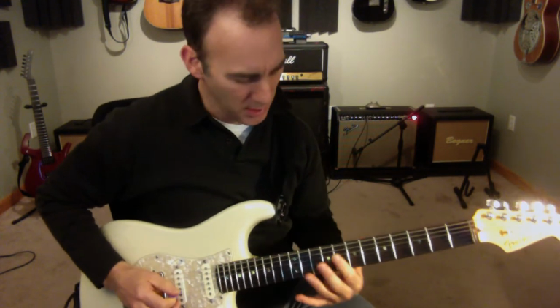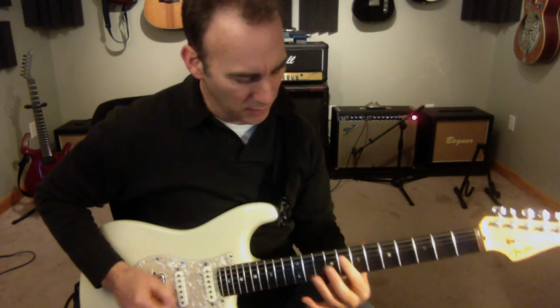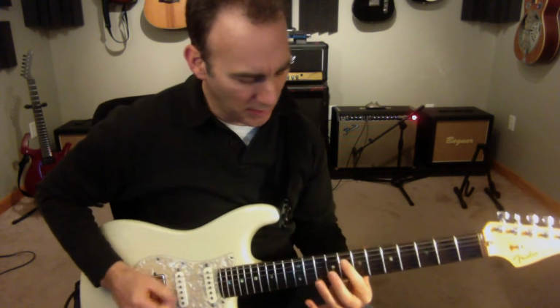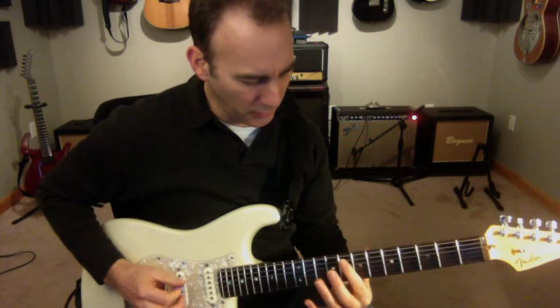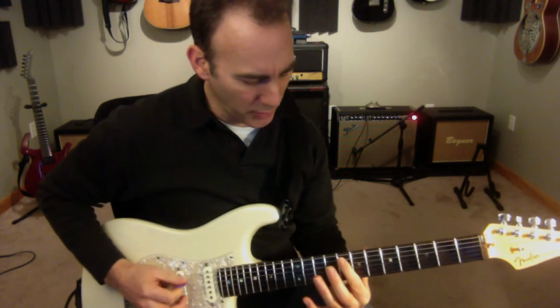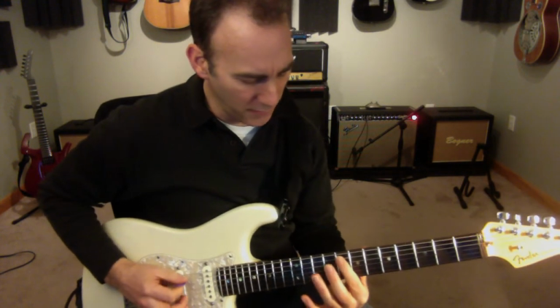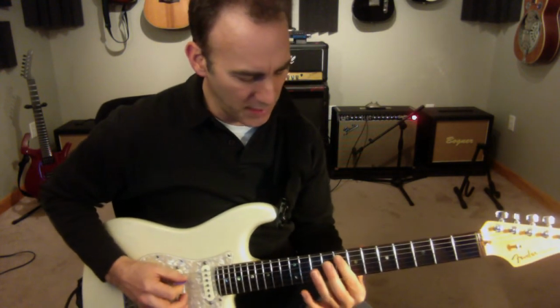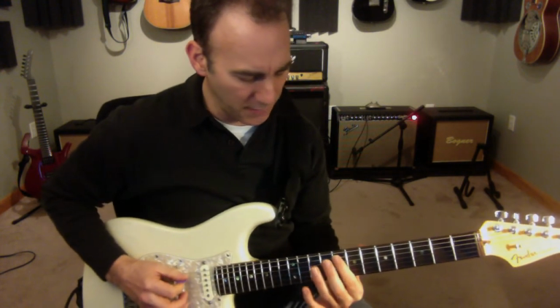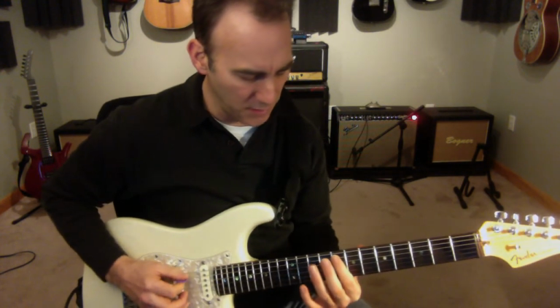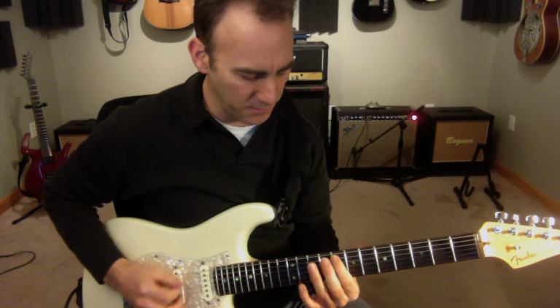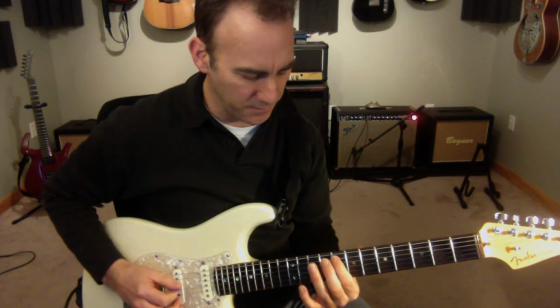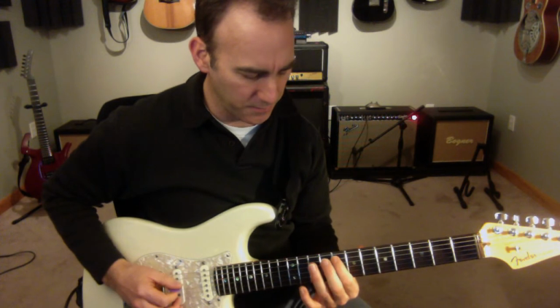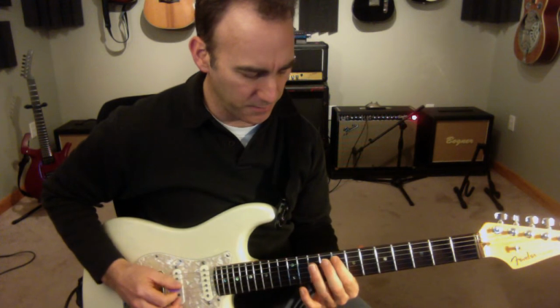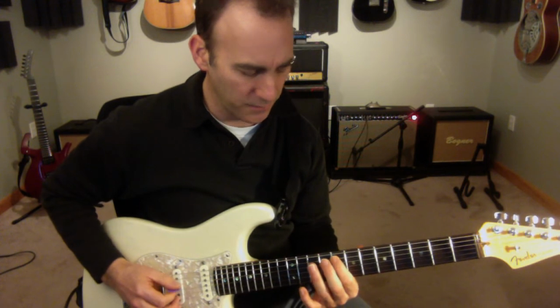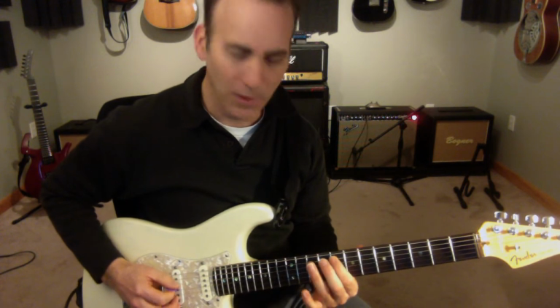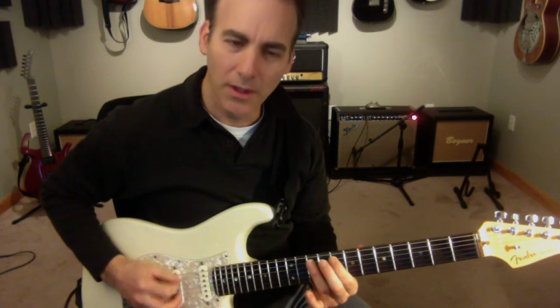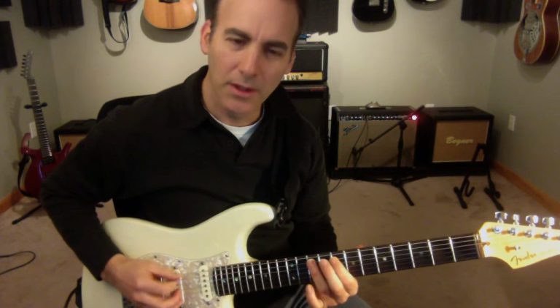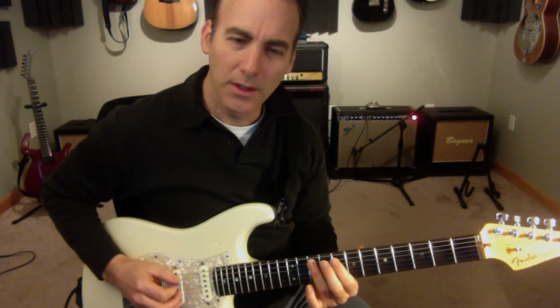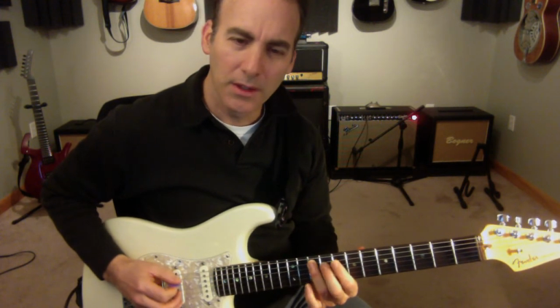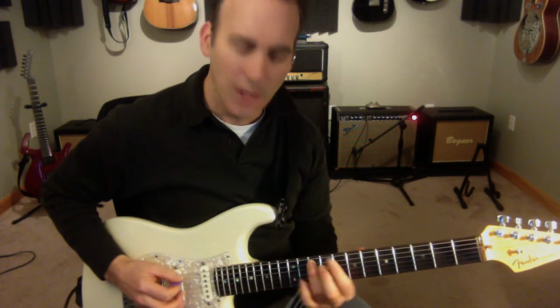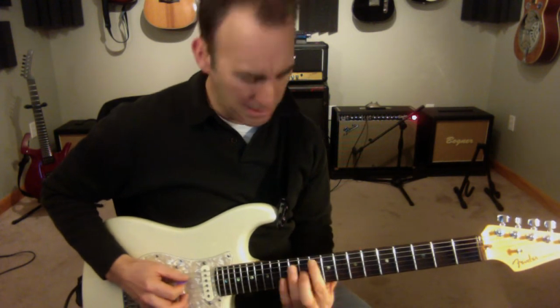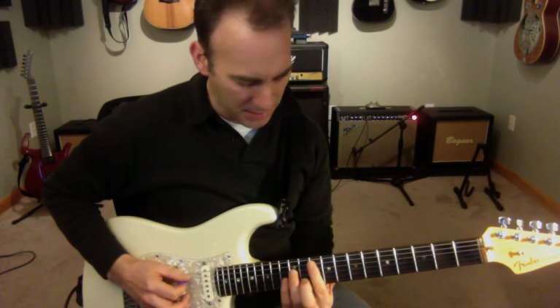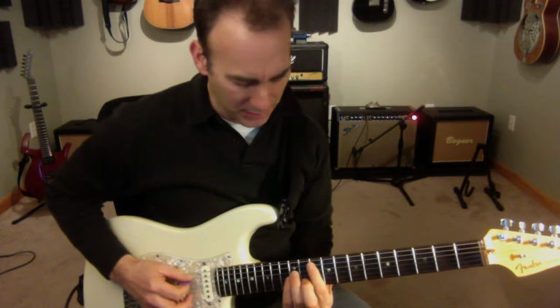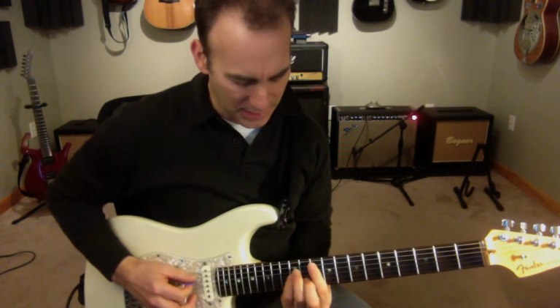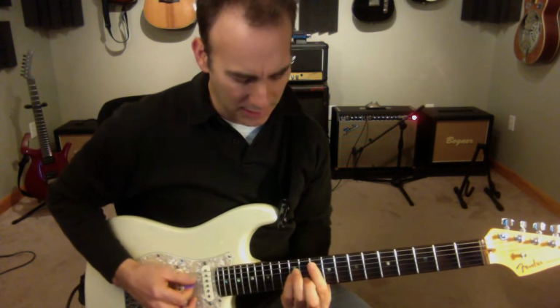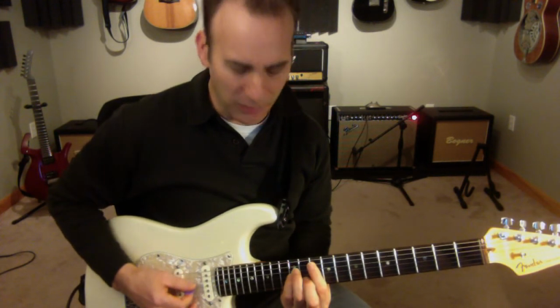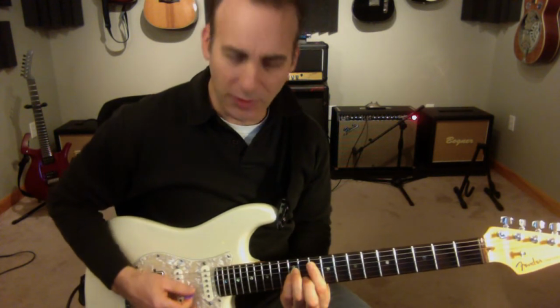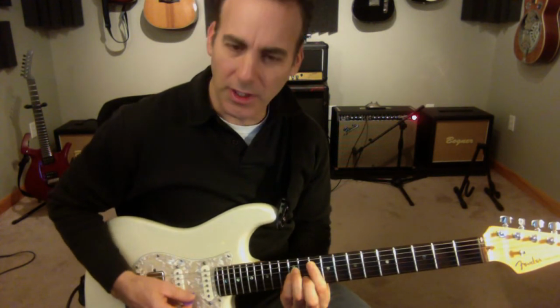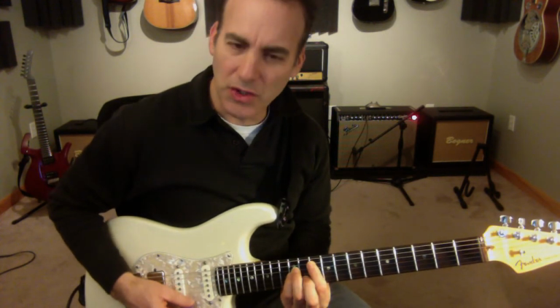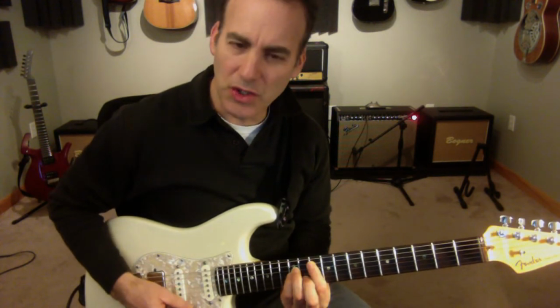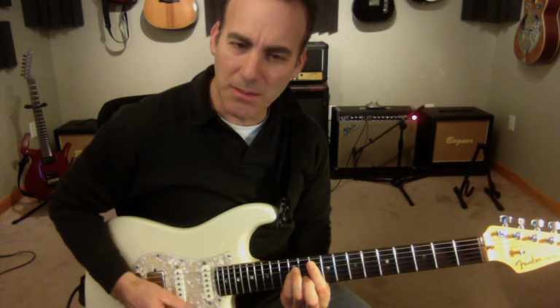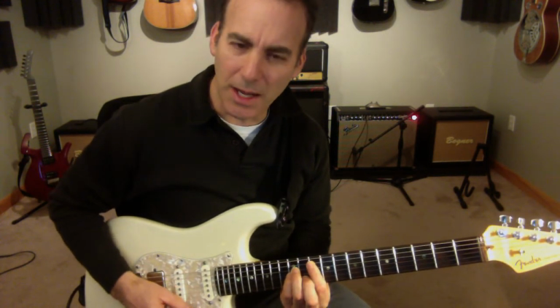I'm going to start off on the F note. I'm basically in this position of G minor.